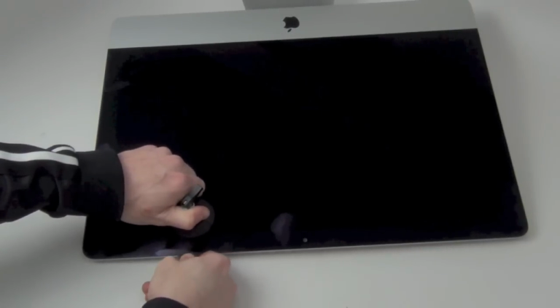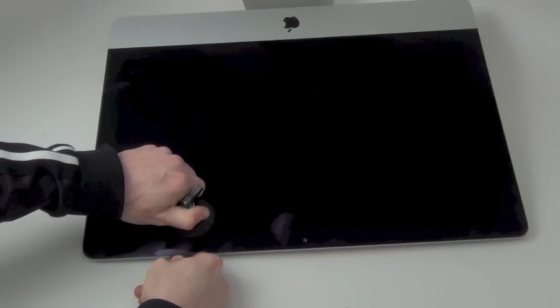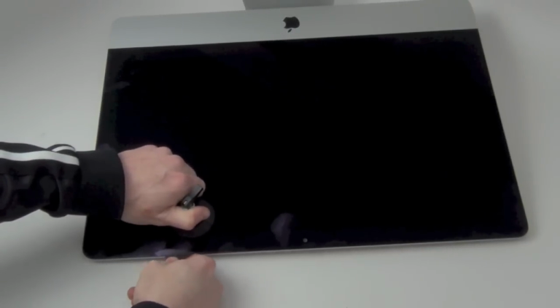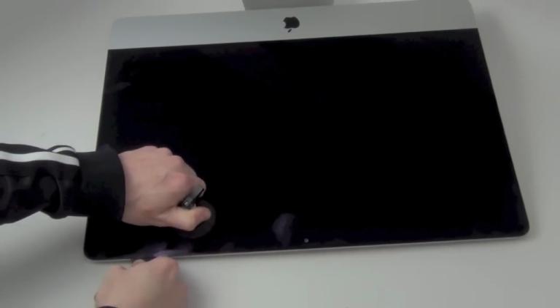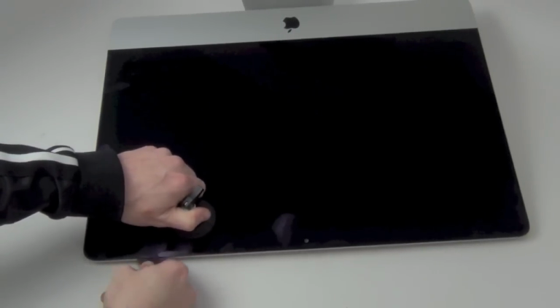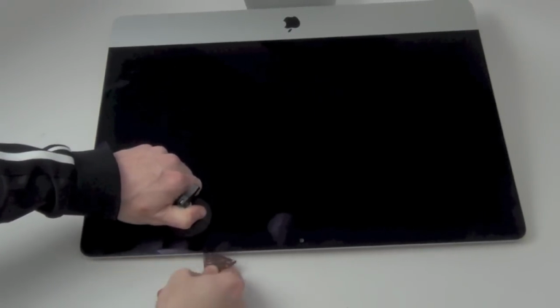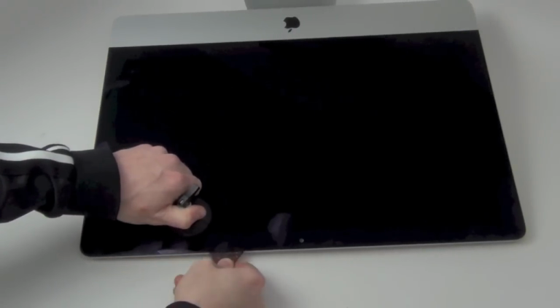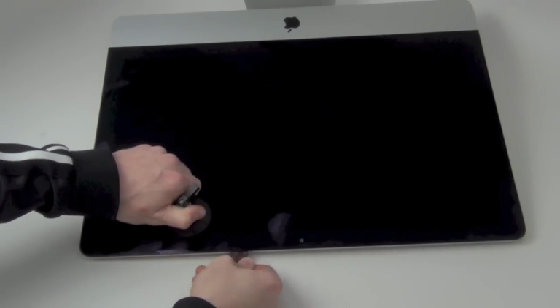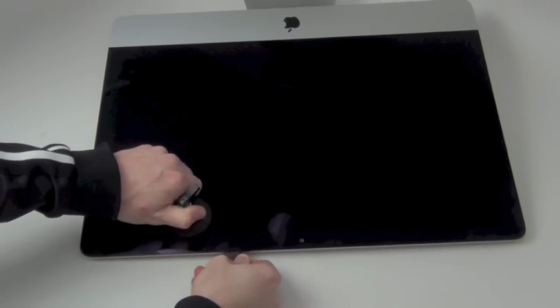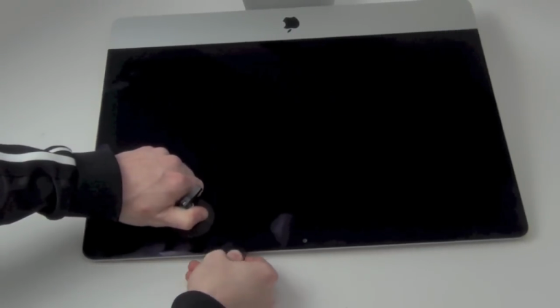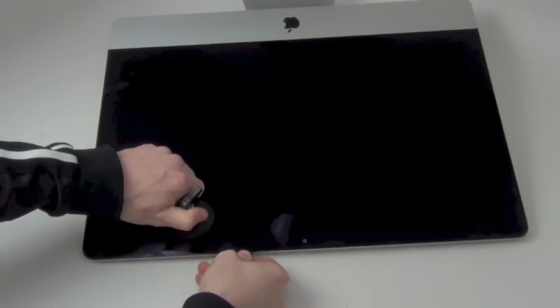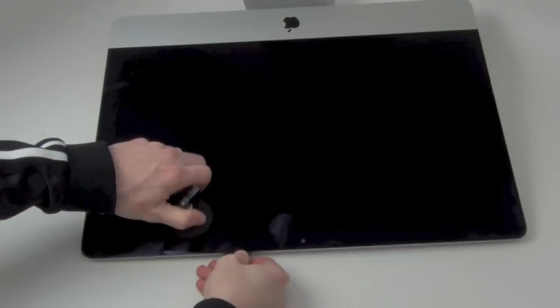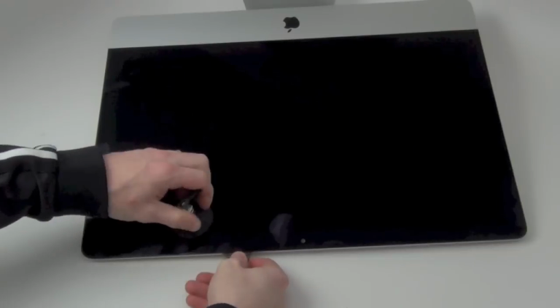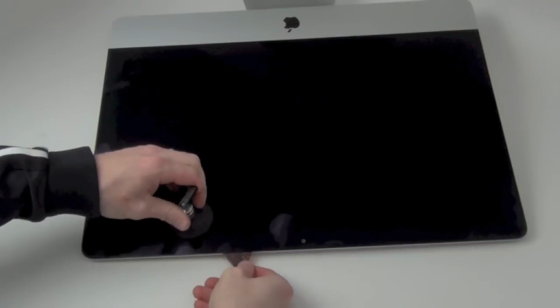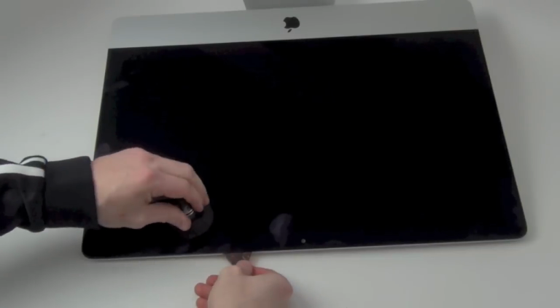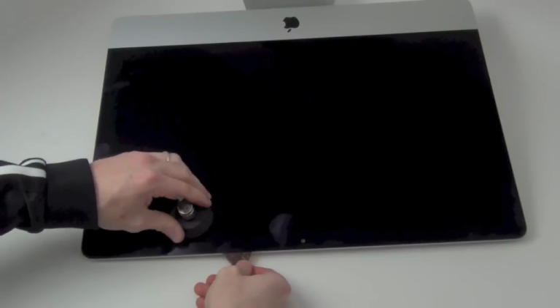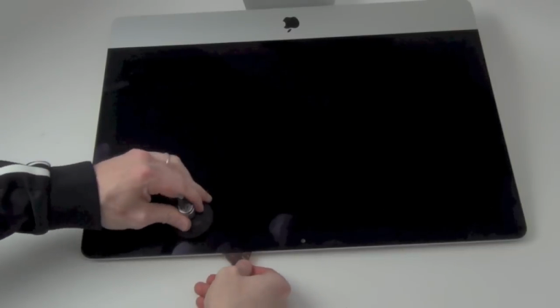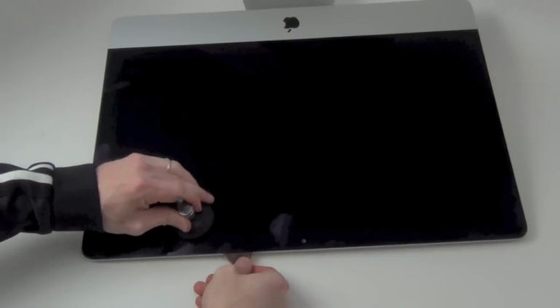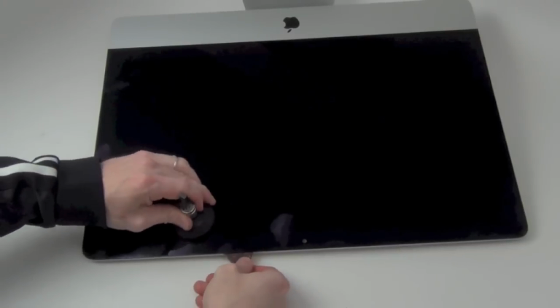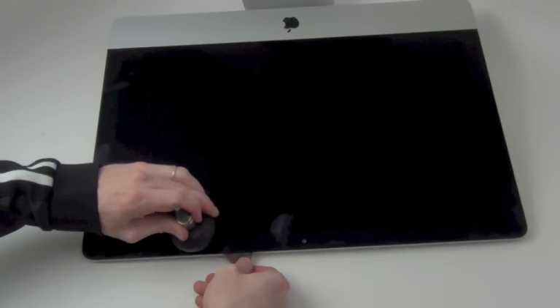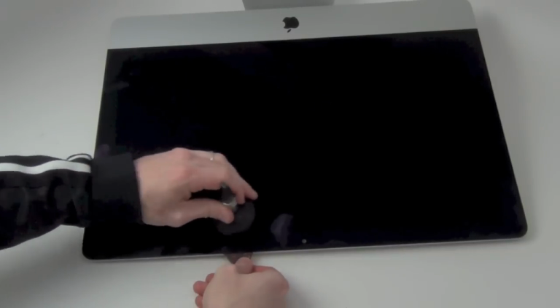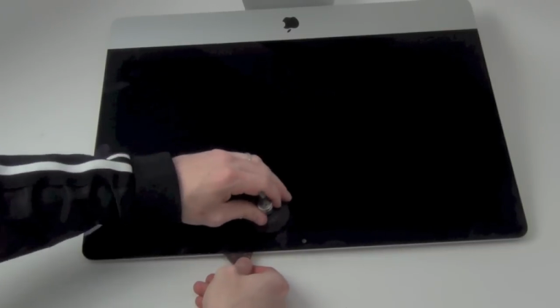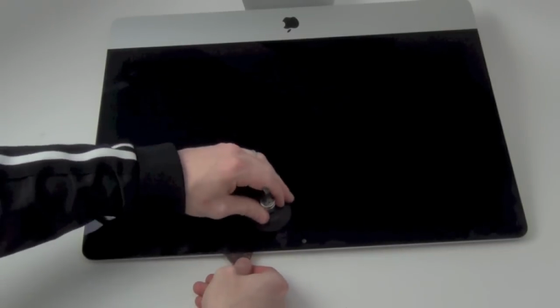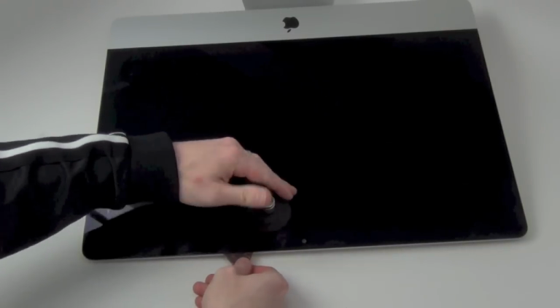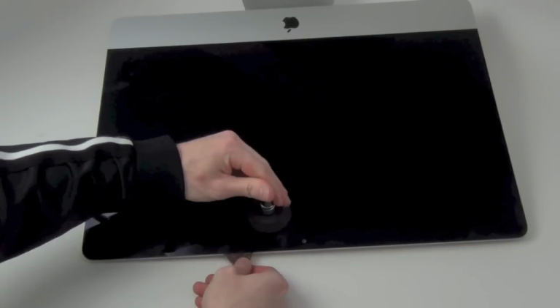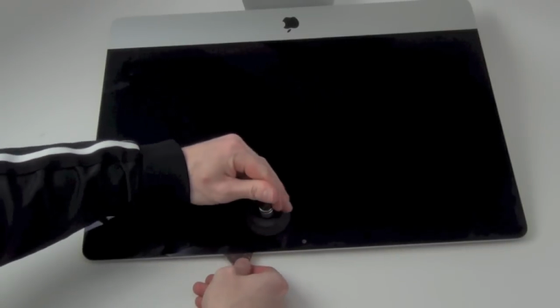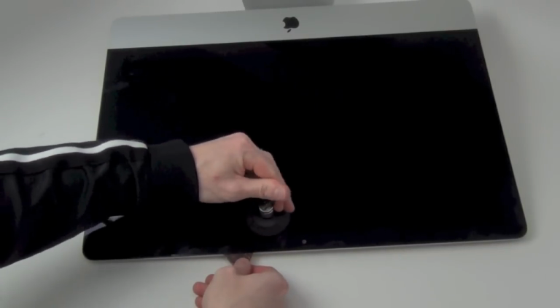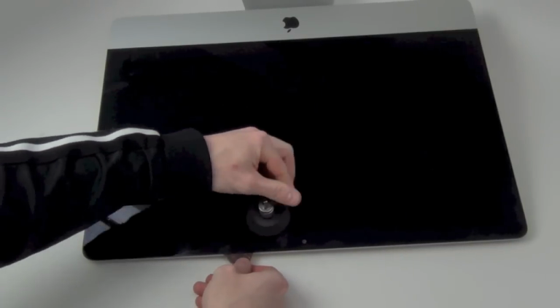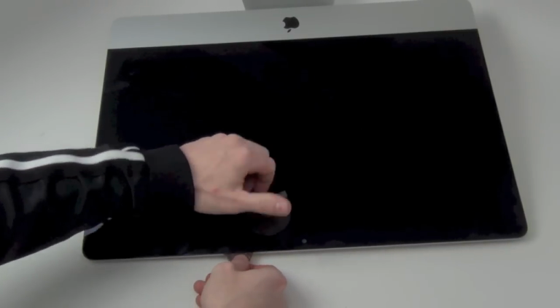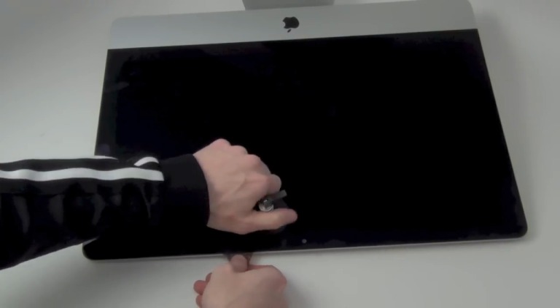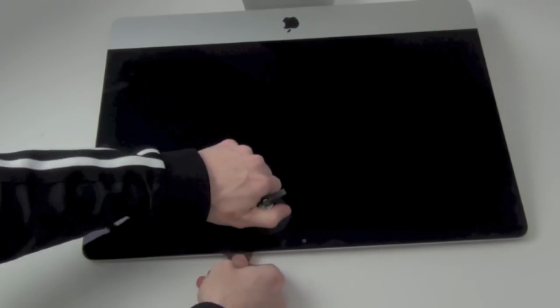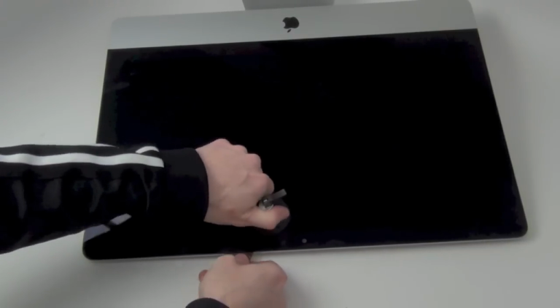You will need to do this to the top and the sides of the display. There's no need to do it to the bottom side.